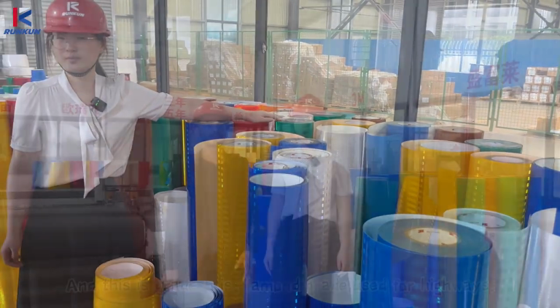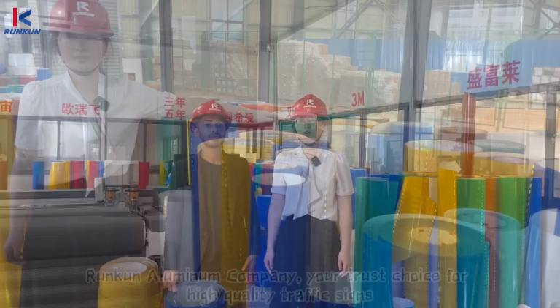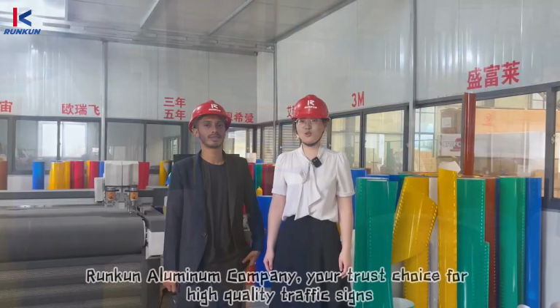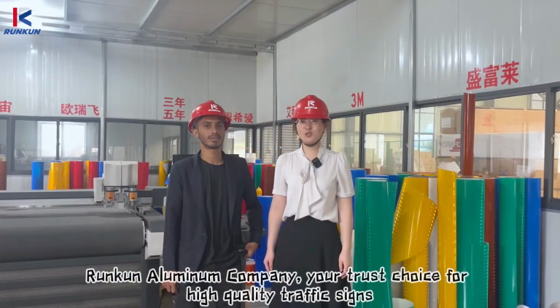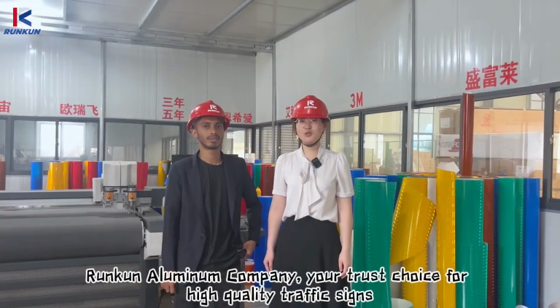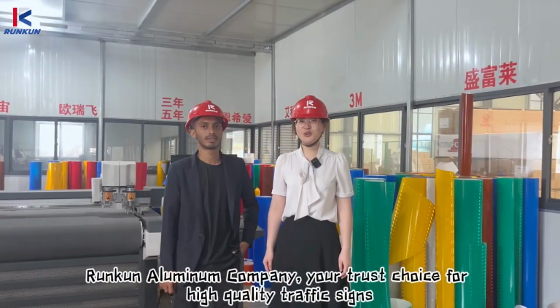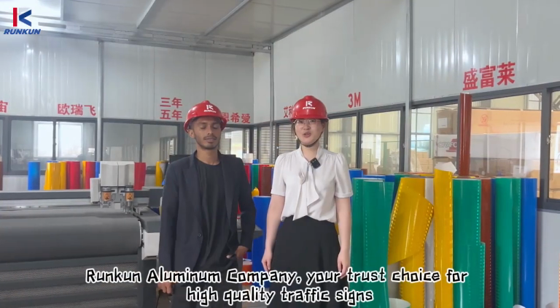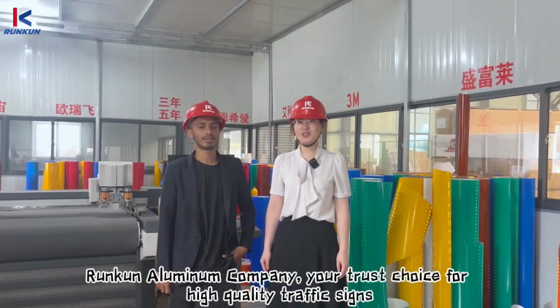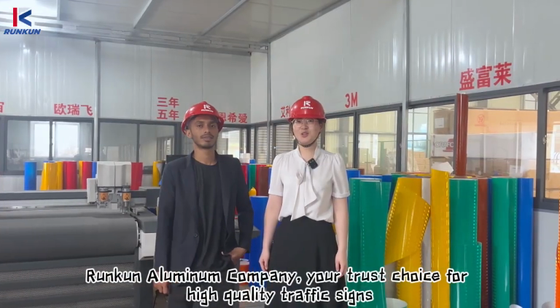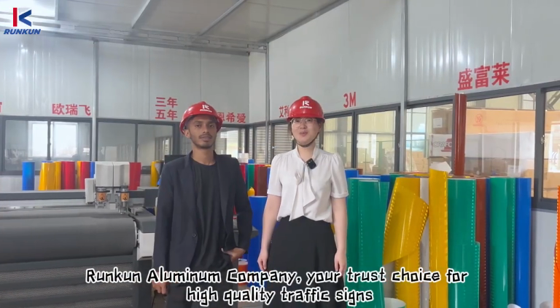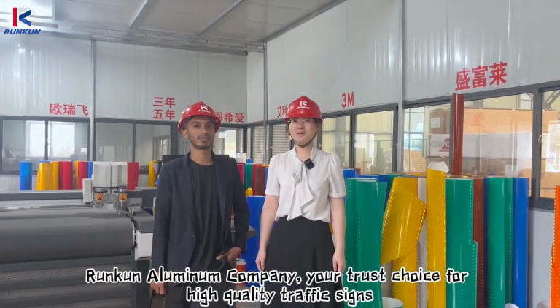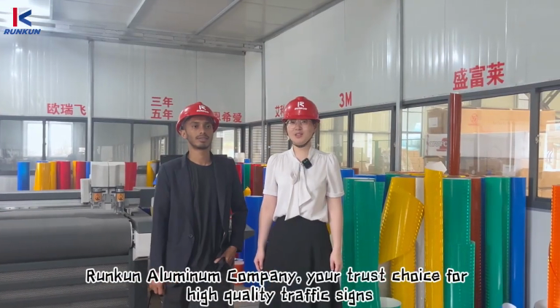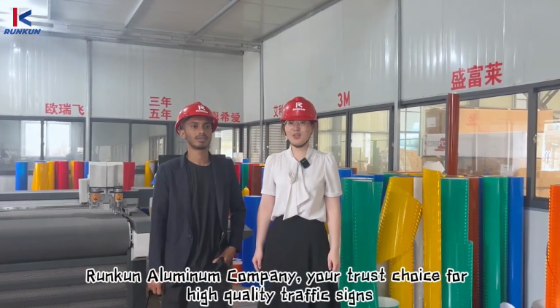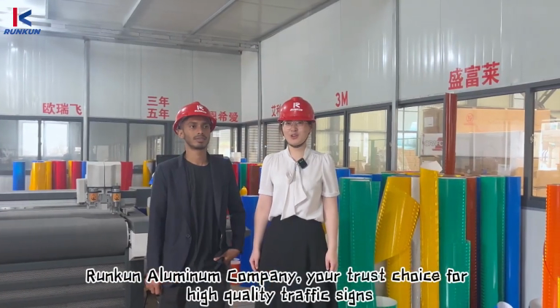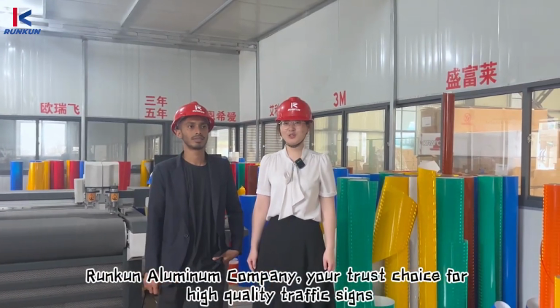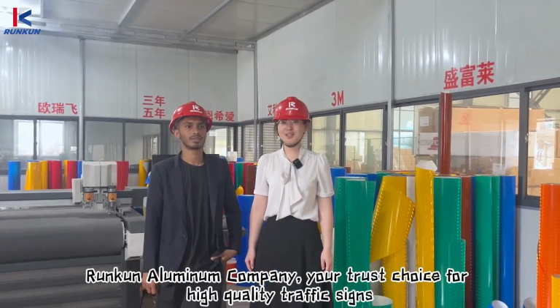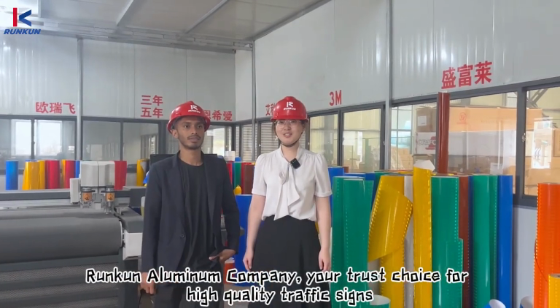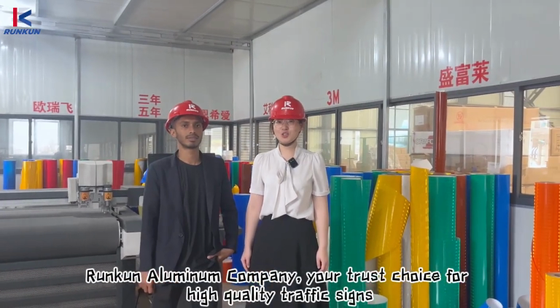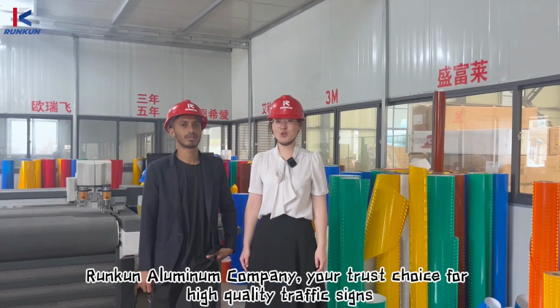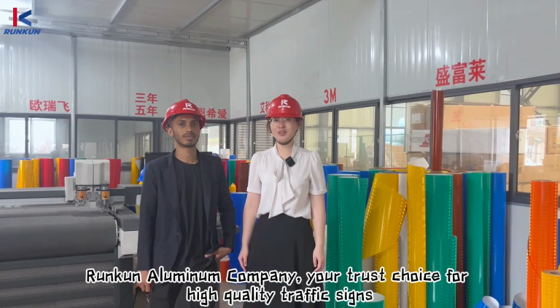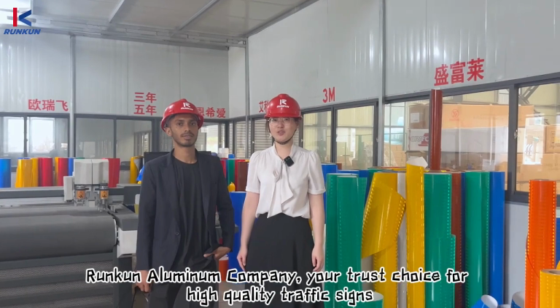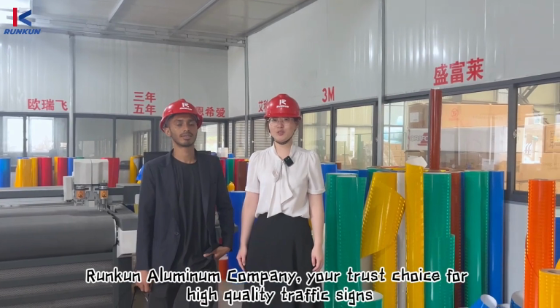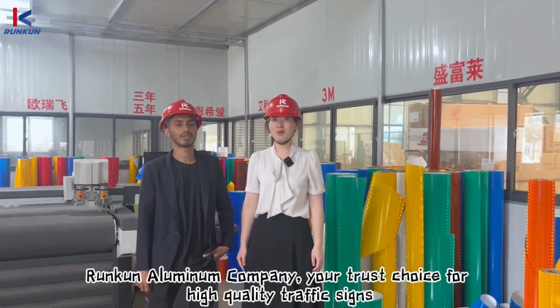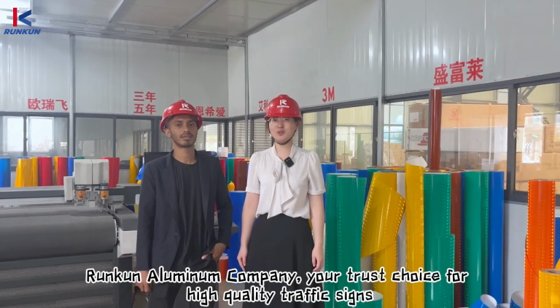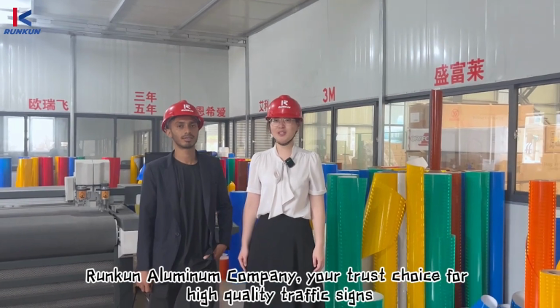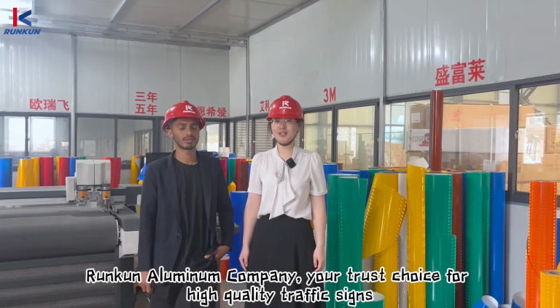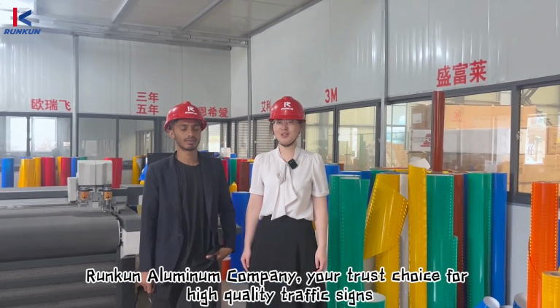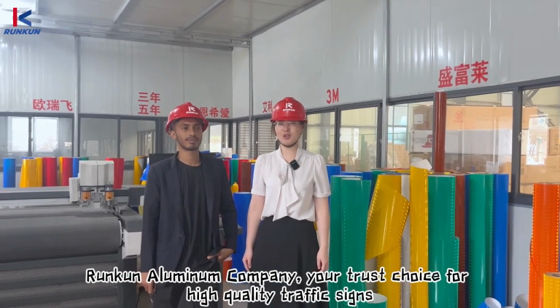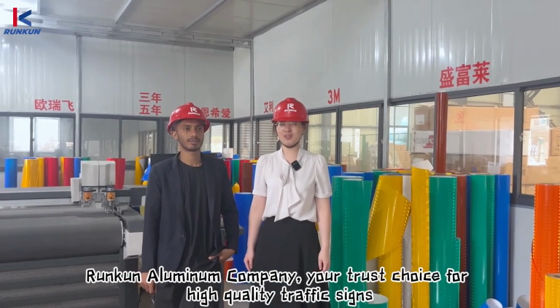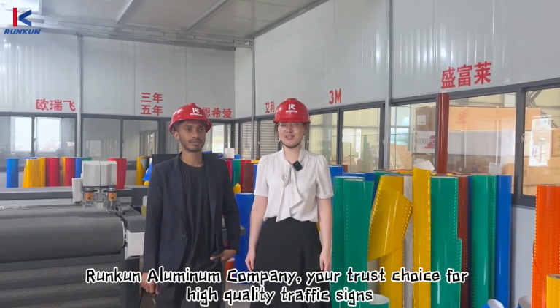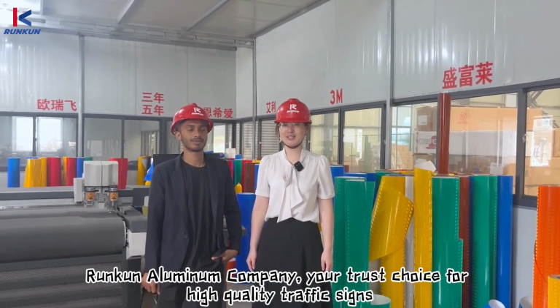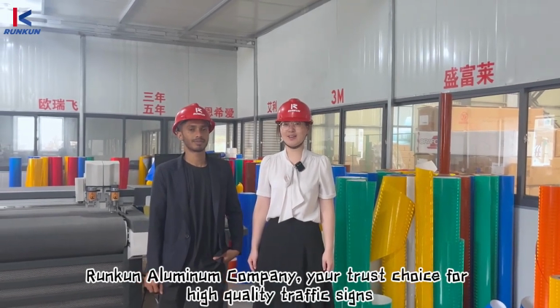Hizhou Rincon aluminum — your trusted choice for top quality traffic signs.